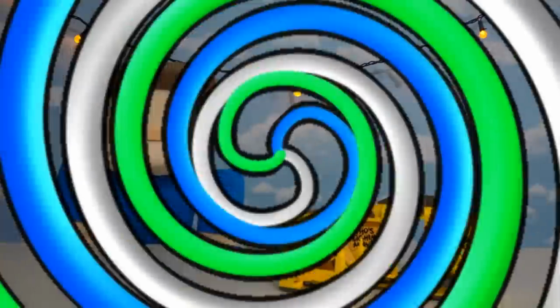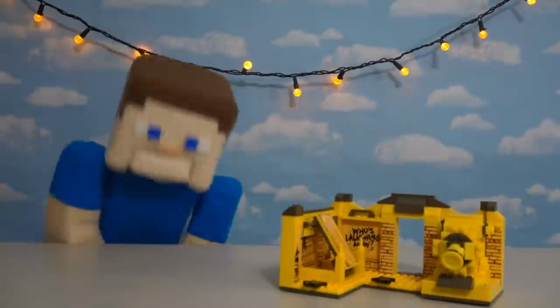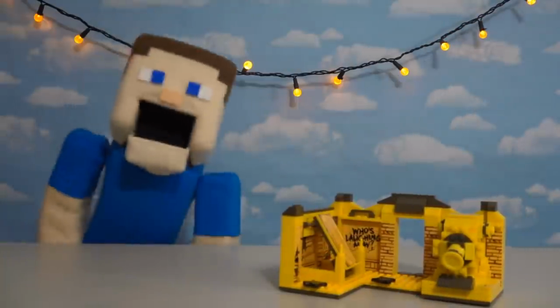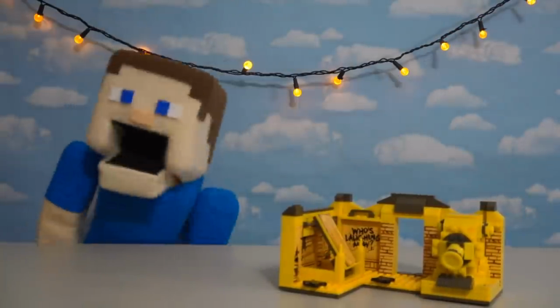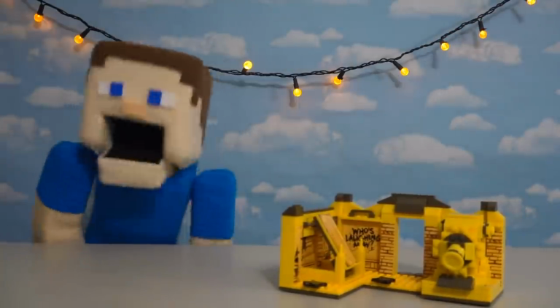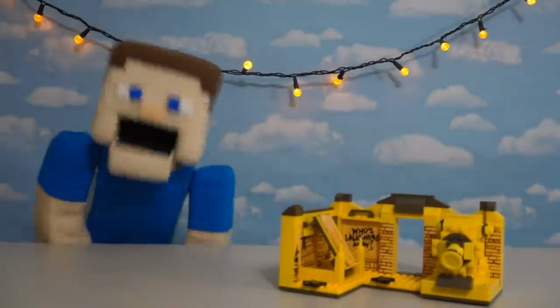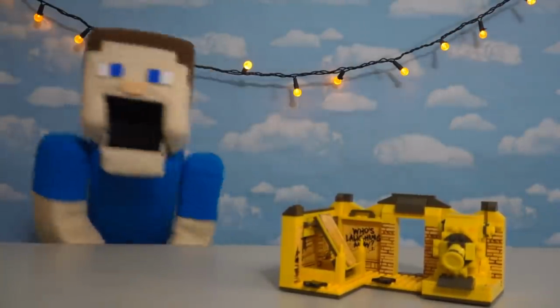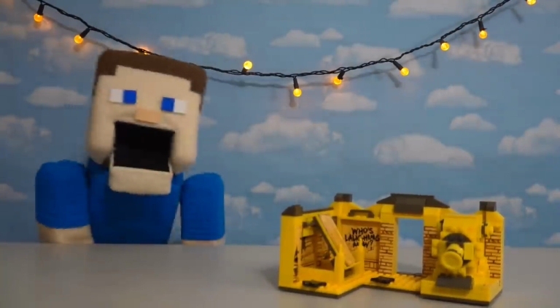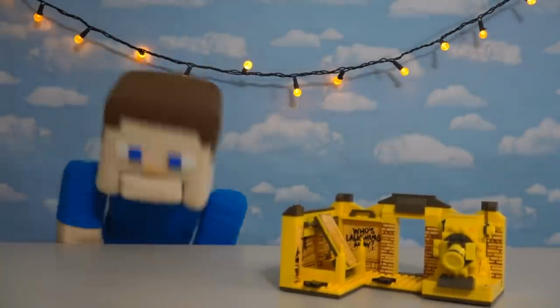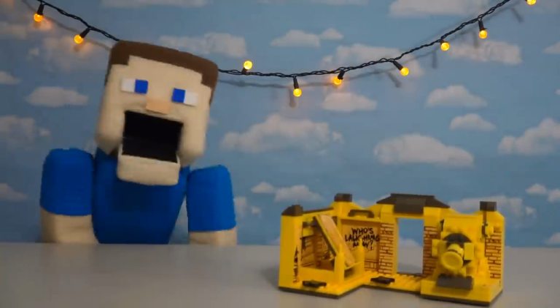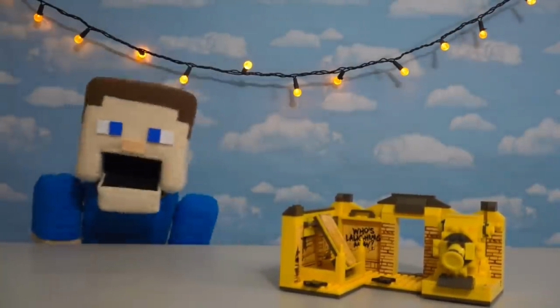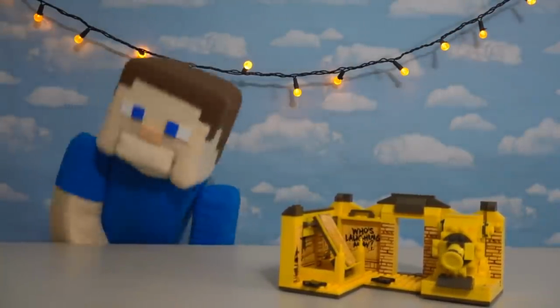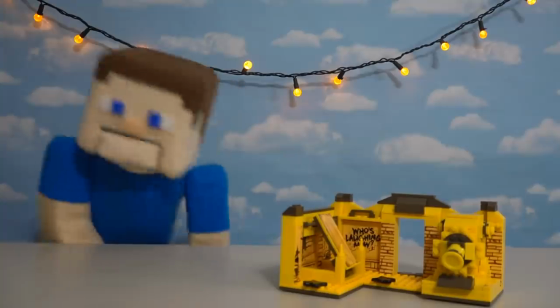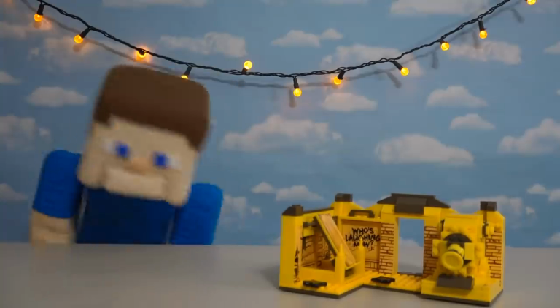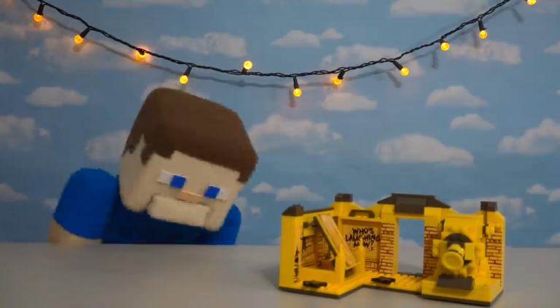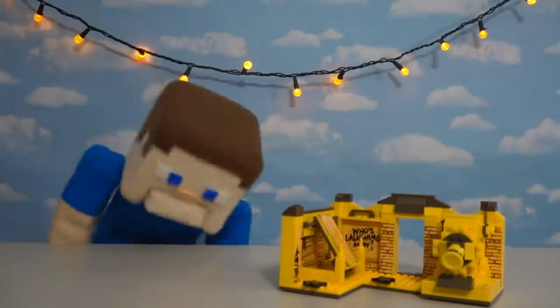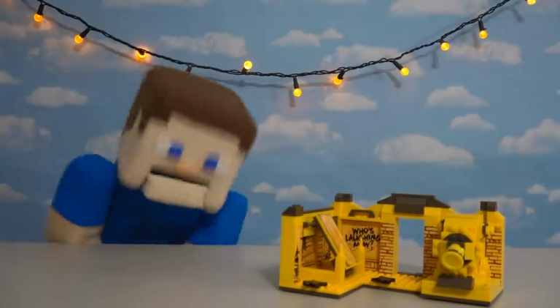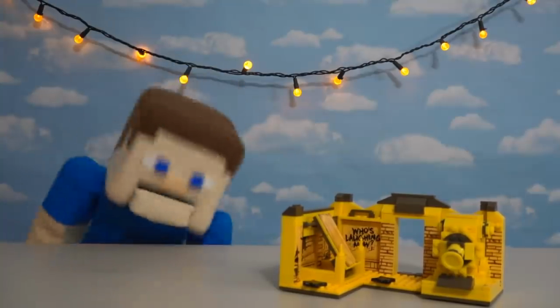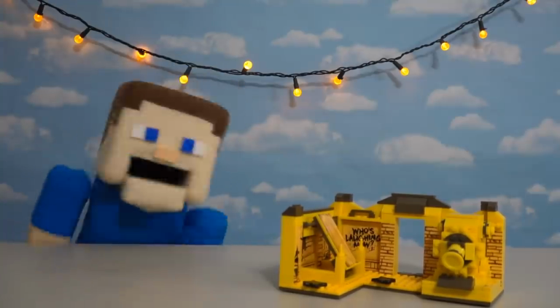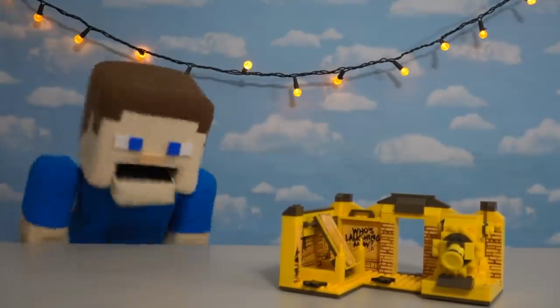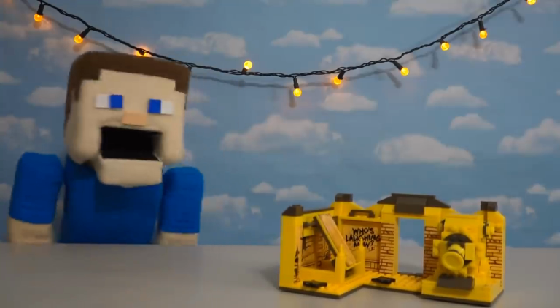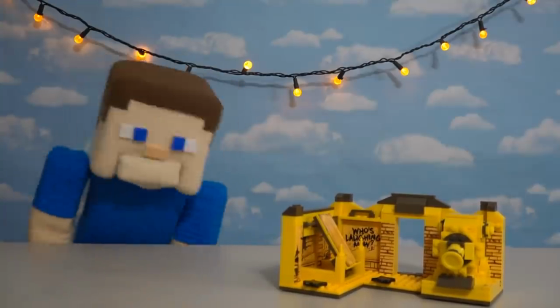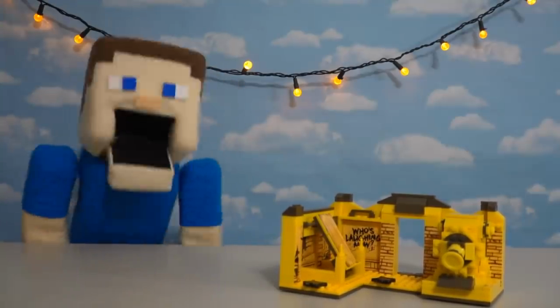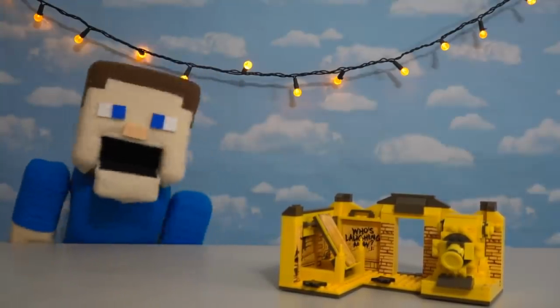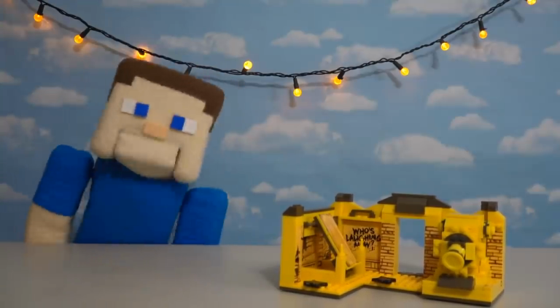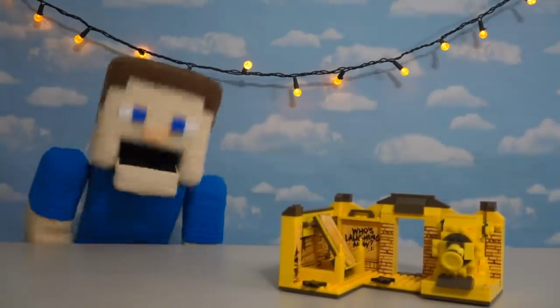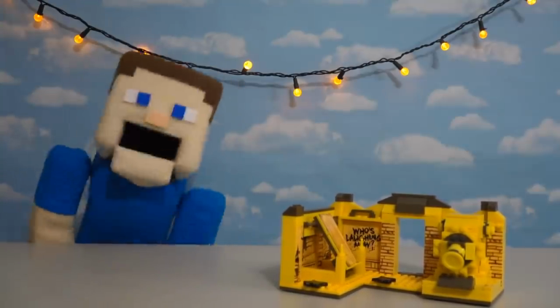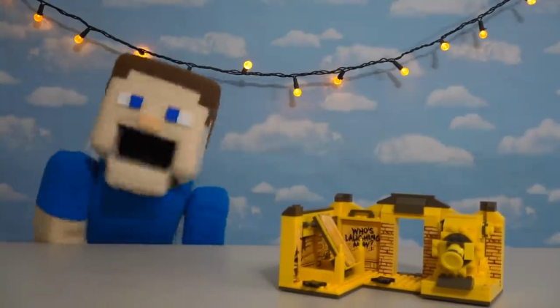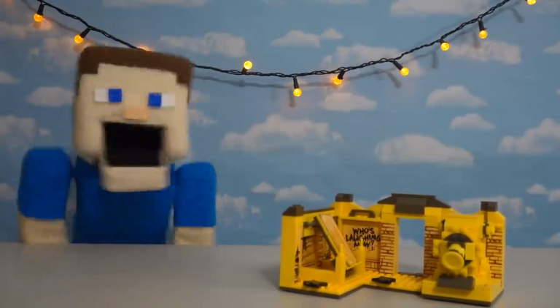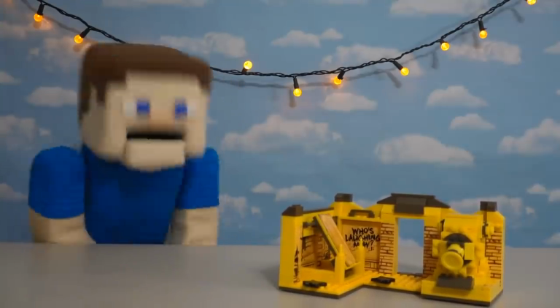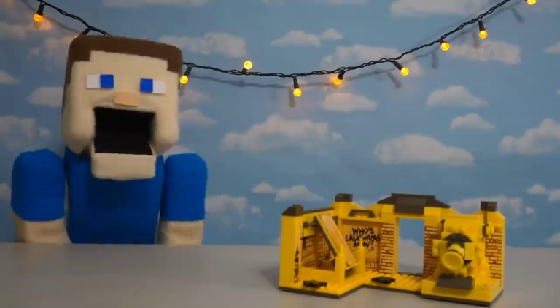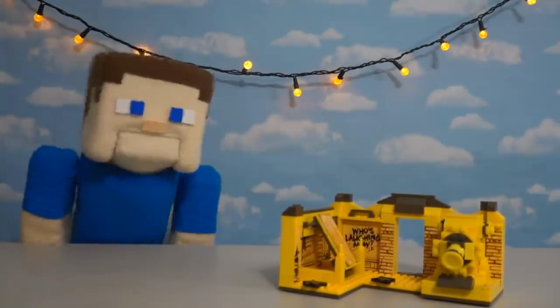Hey, kids! Welcome back to the Pimpin' Steve Show, and today we're going to be looking at one more Bendy and the Ink Machine item, and this time it's a Target-exclusive playset.